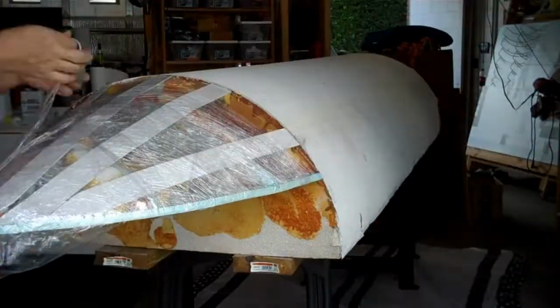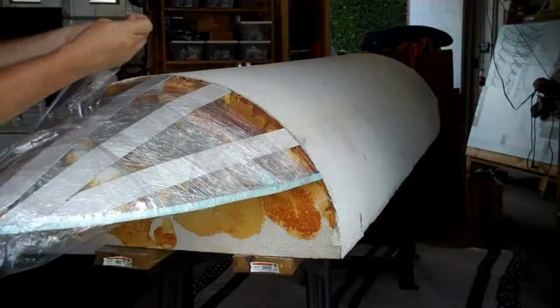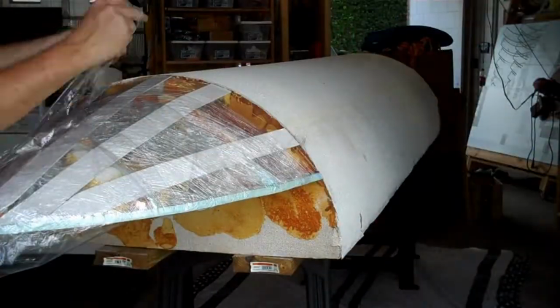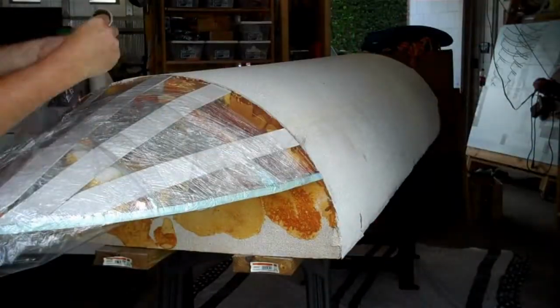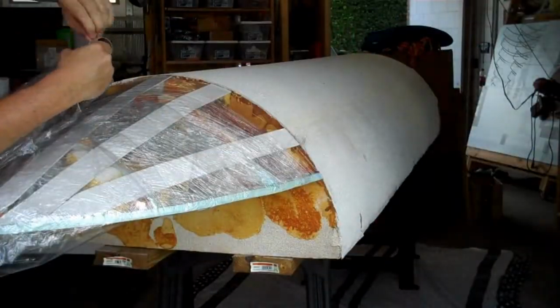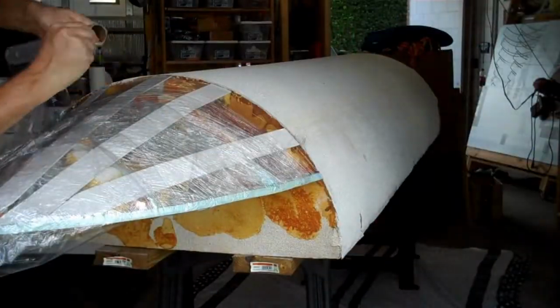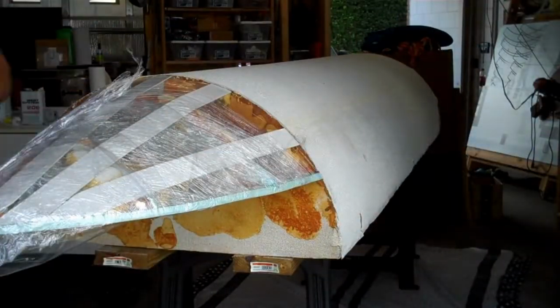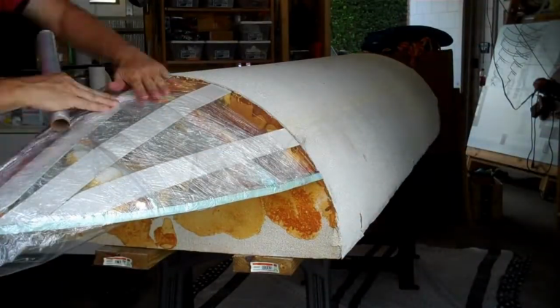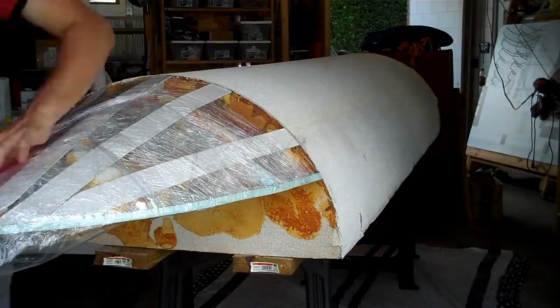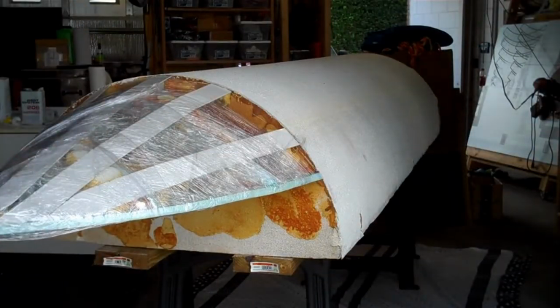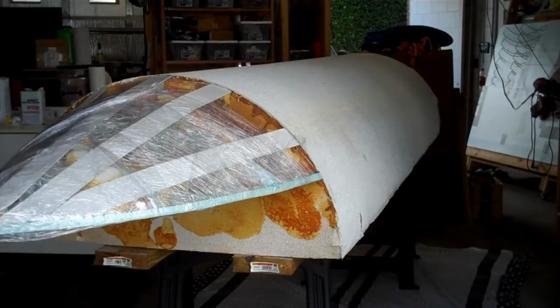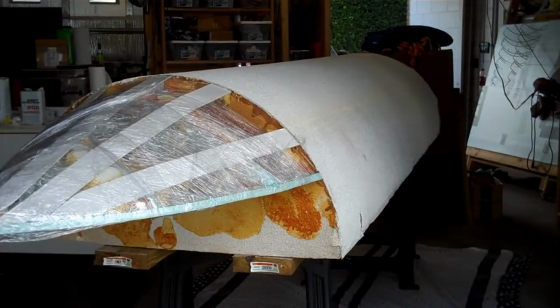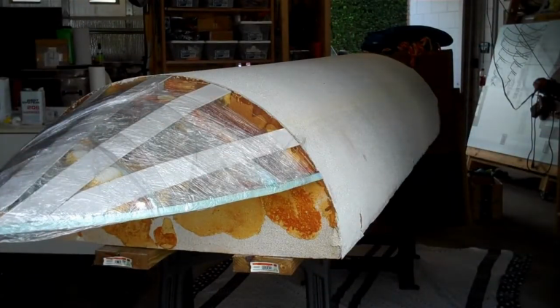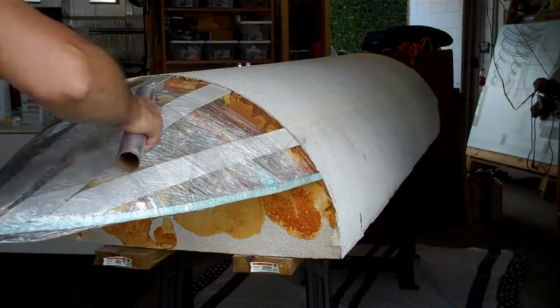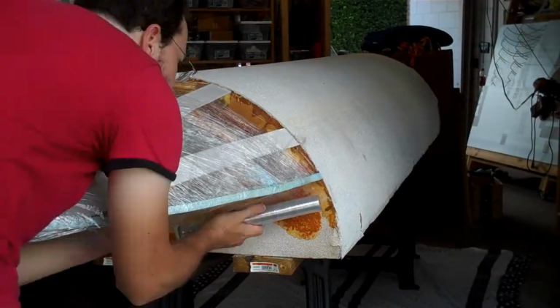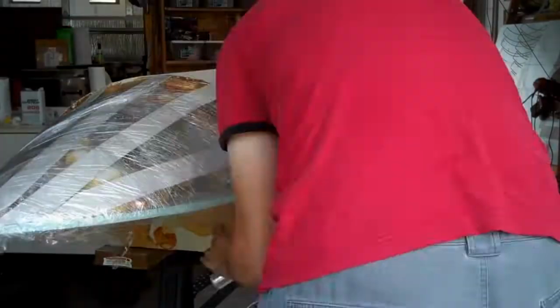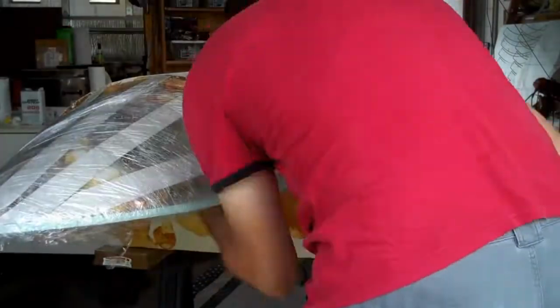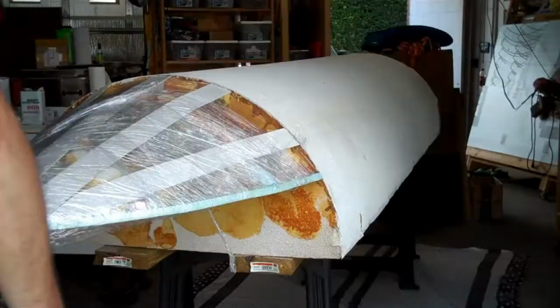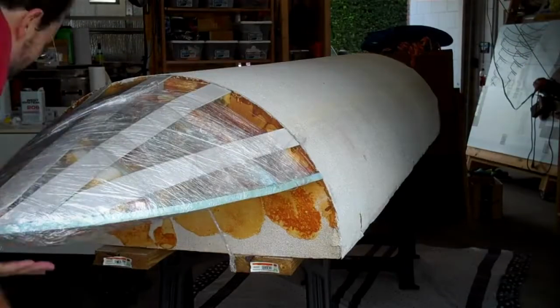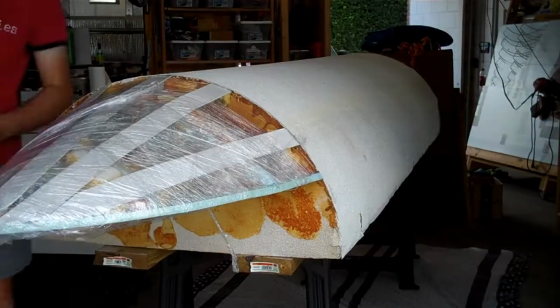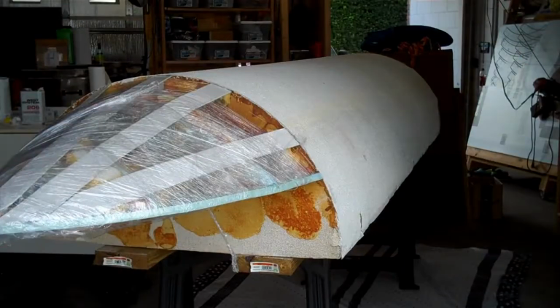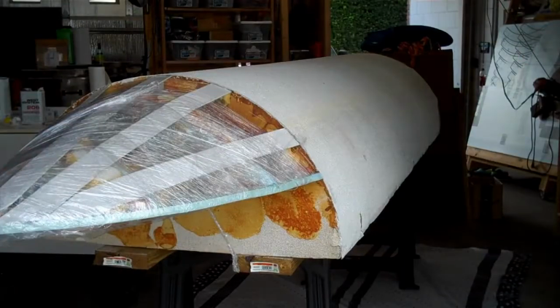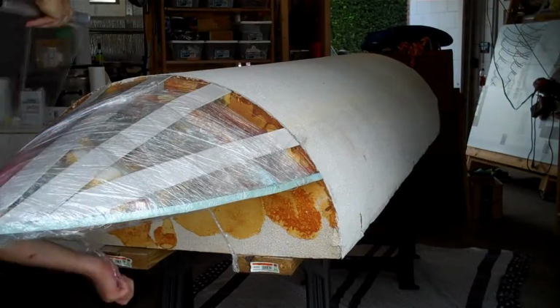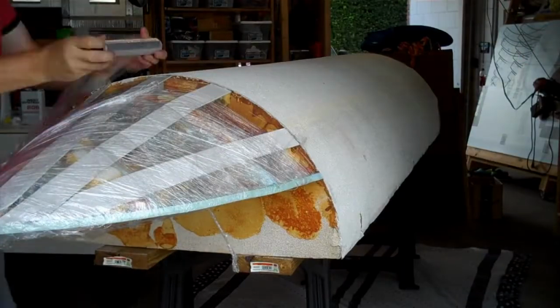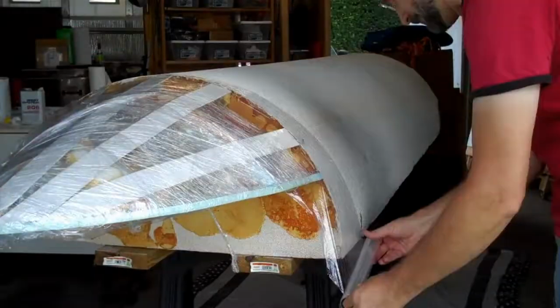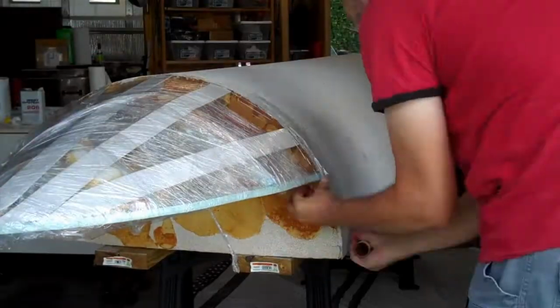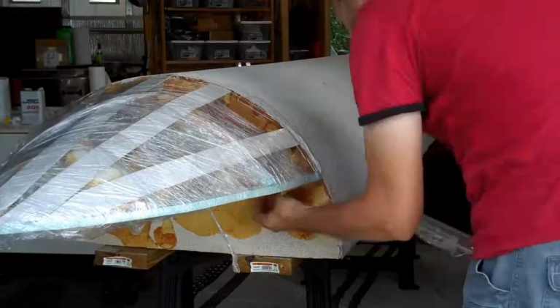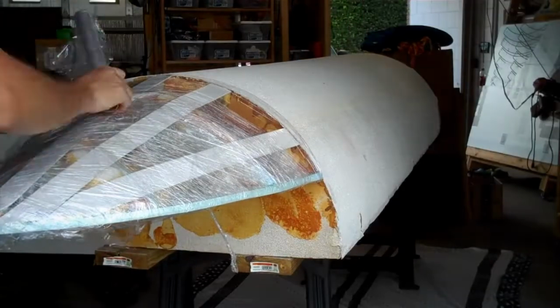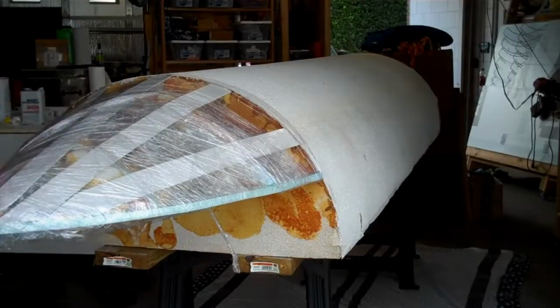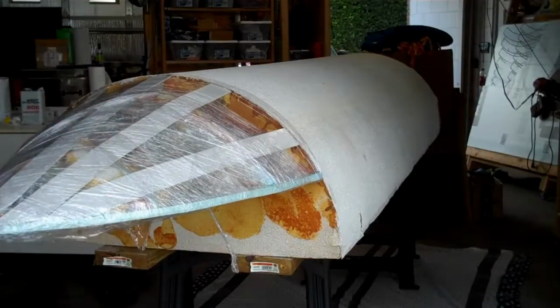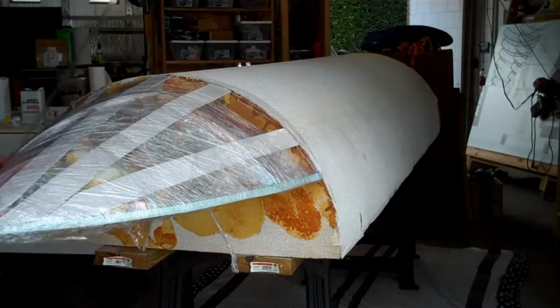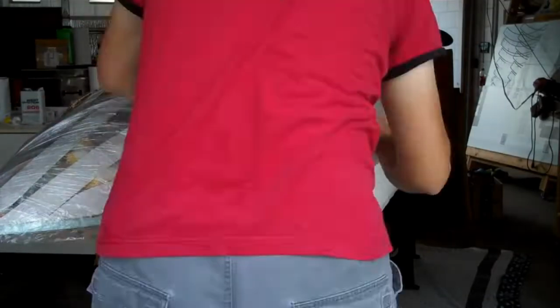That's how I got the inside of my fiberglass pontoon ready to go. Next up, actually using the fiberglass.